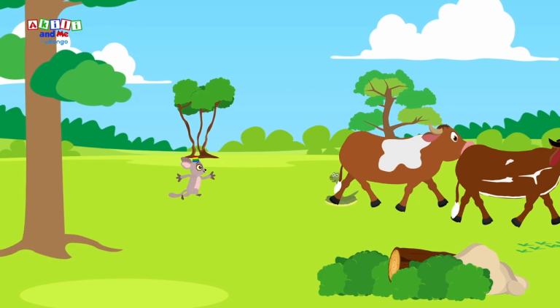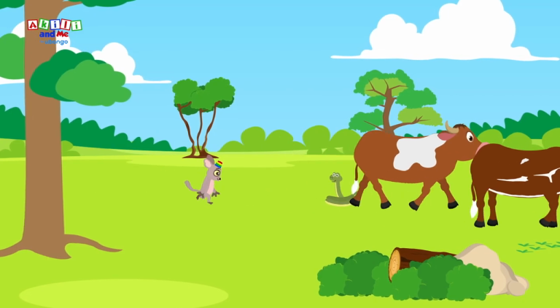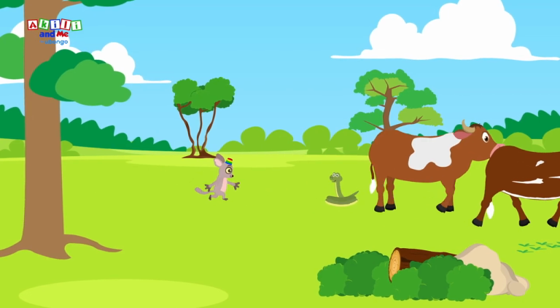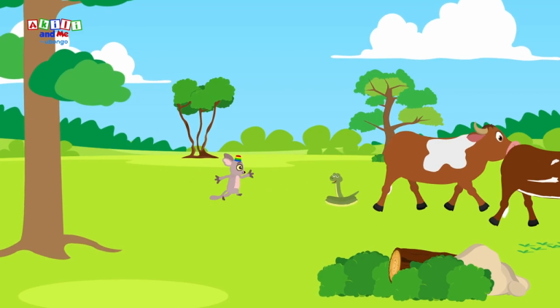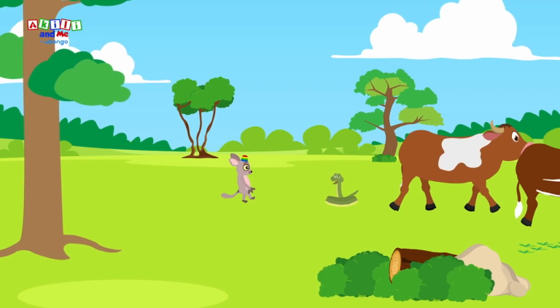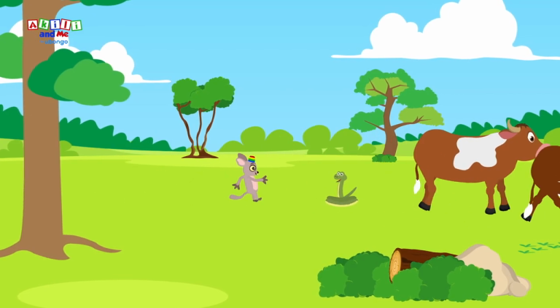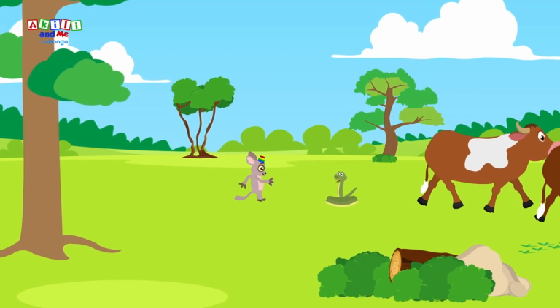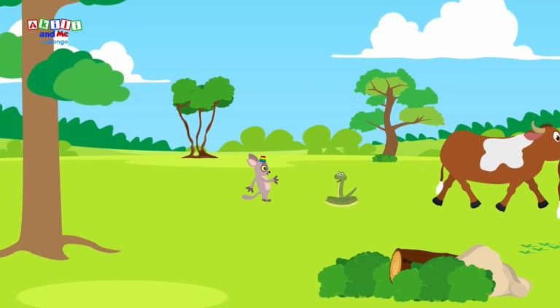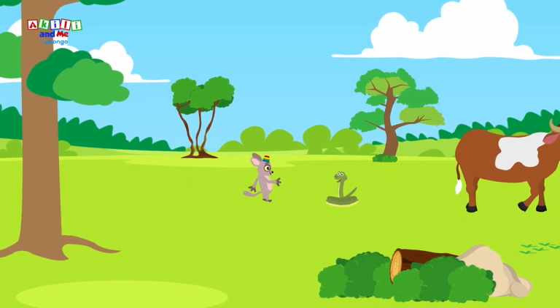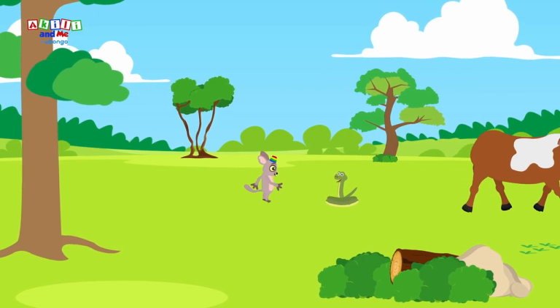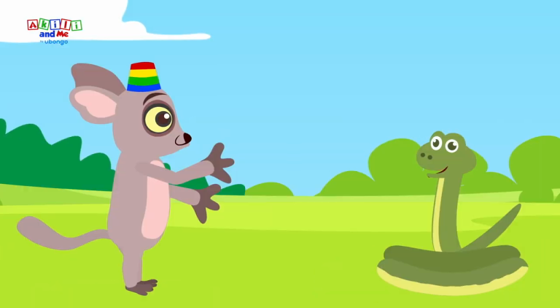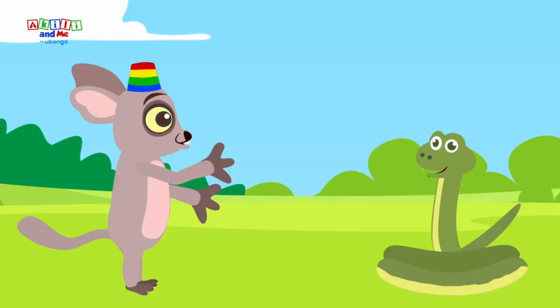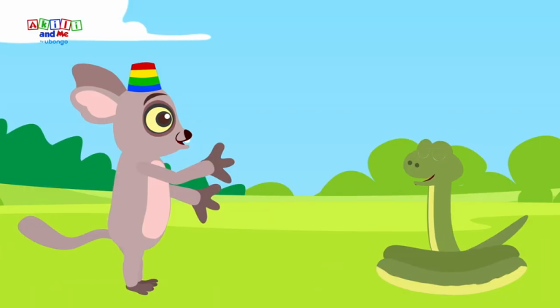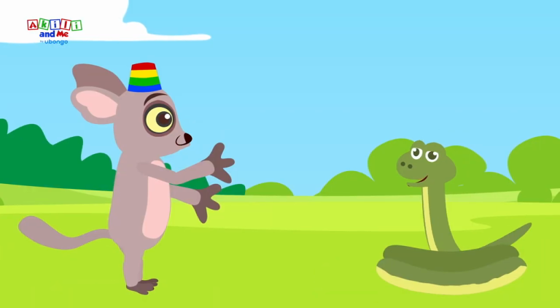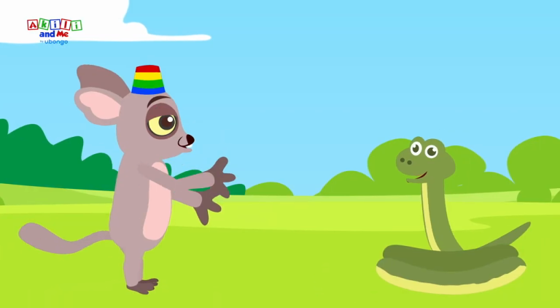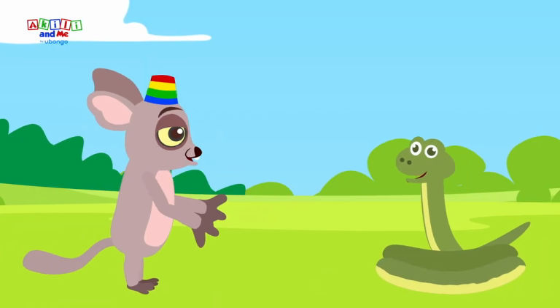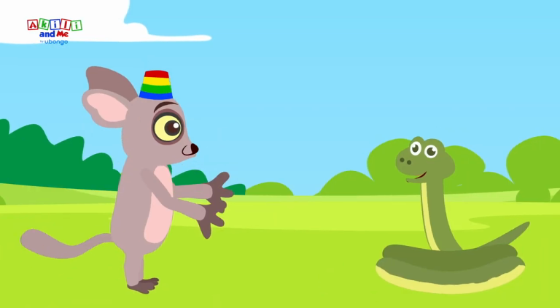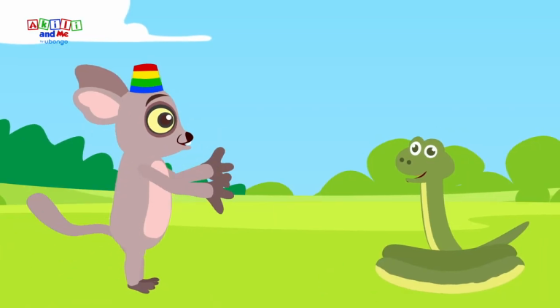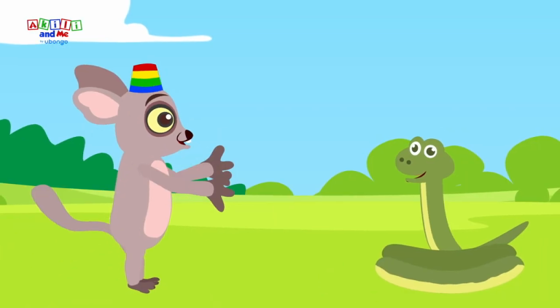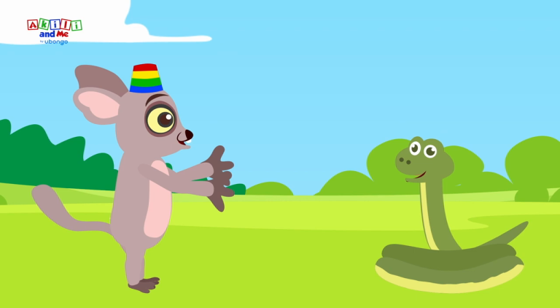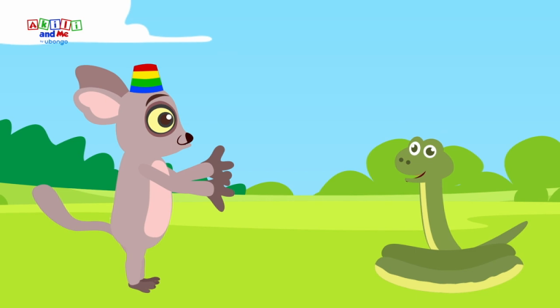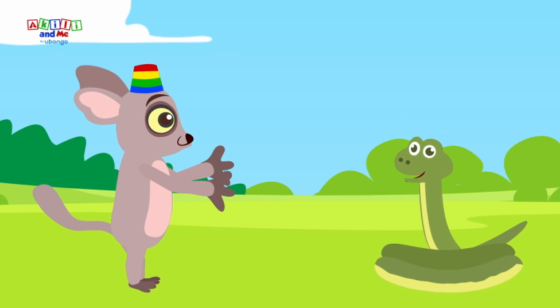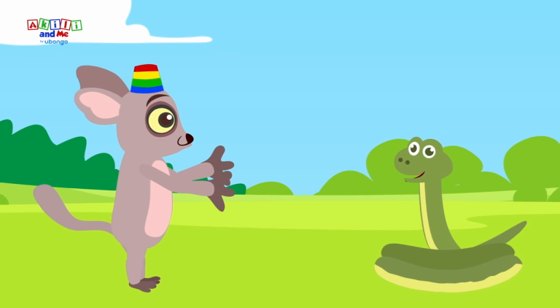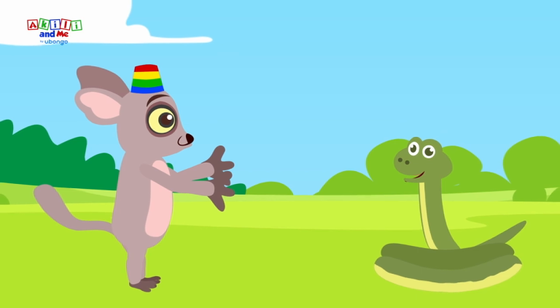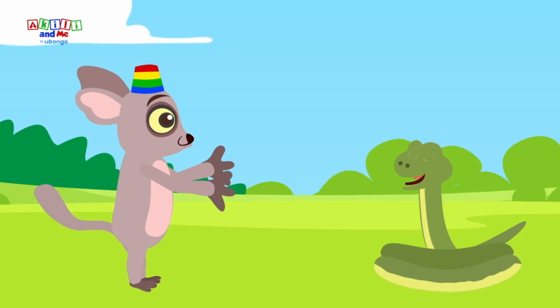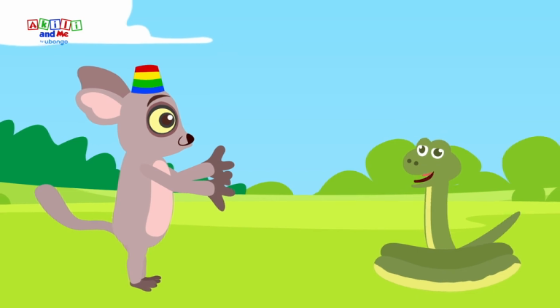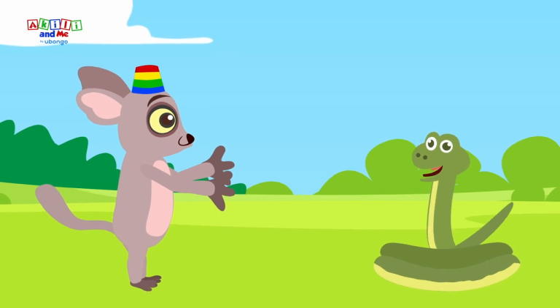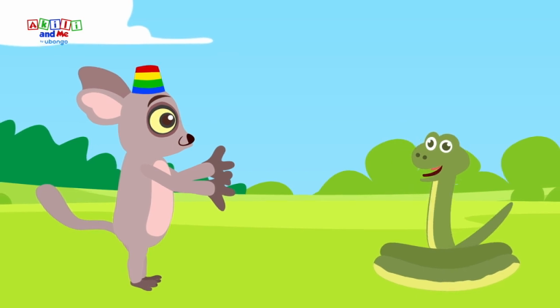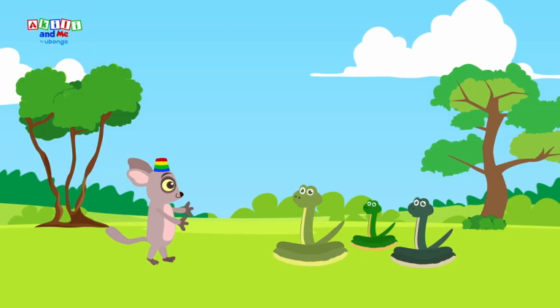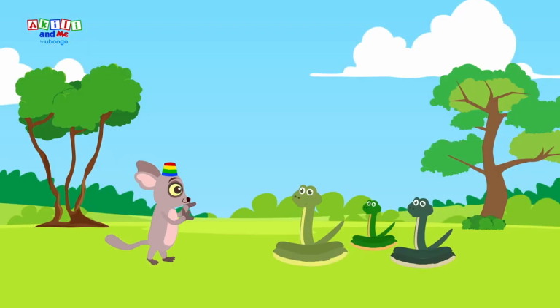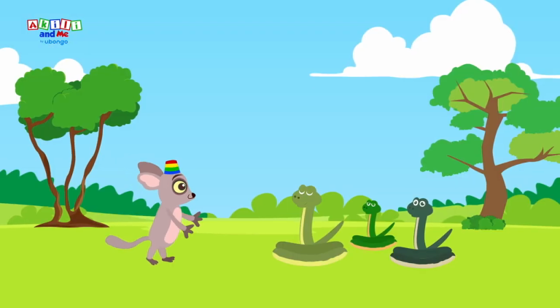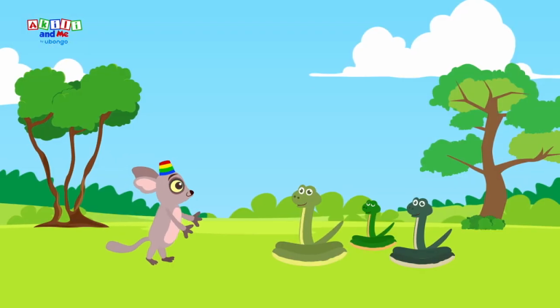A snake! Let's sing along with a snake, making the ssssss sound.